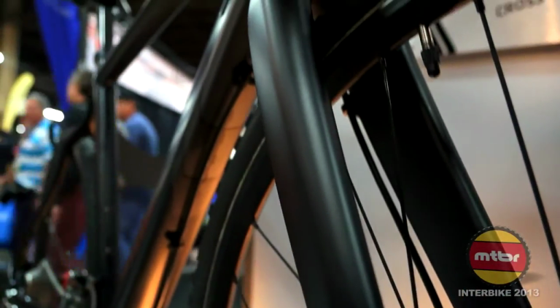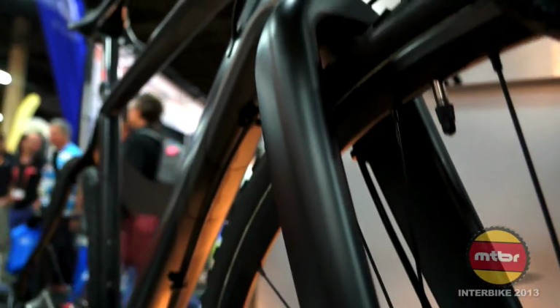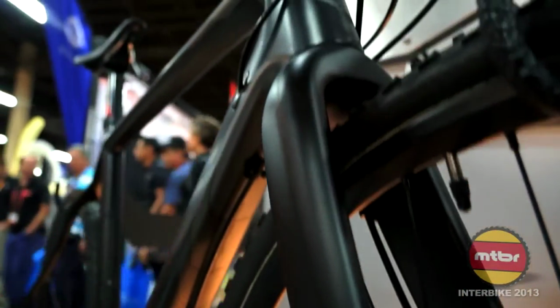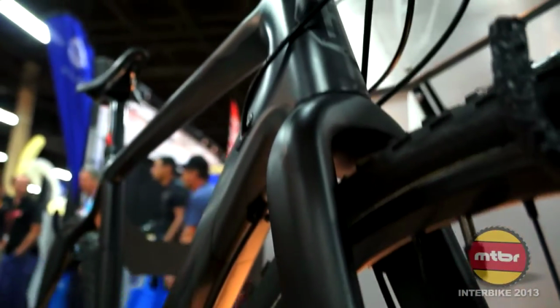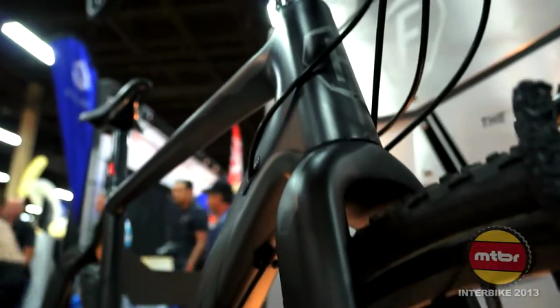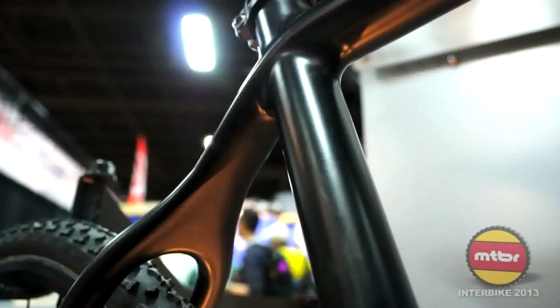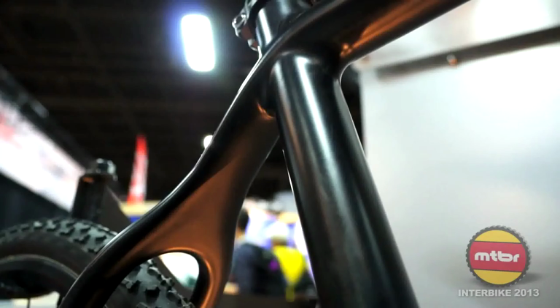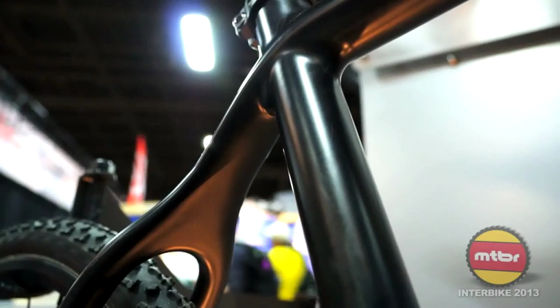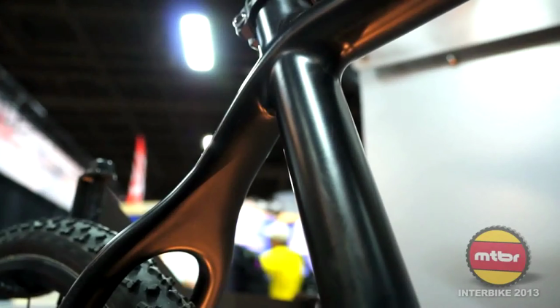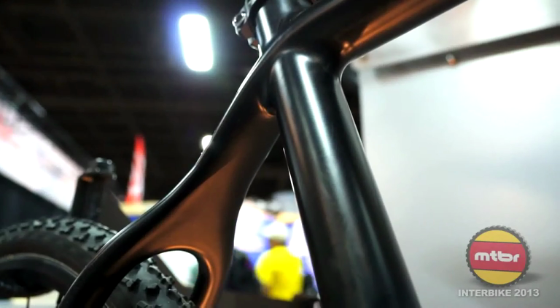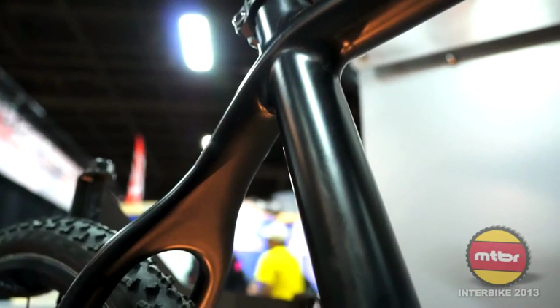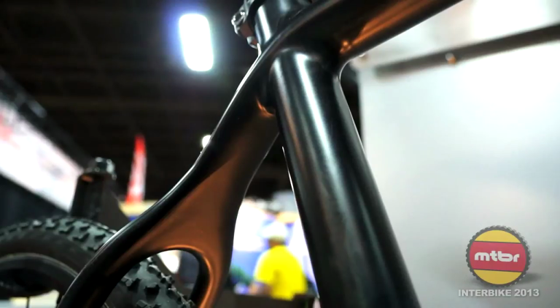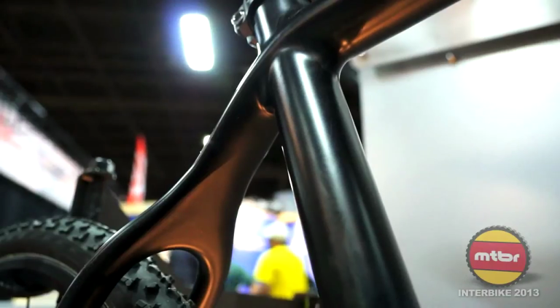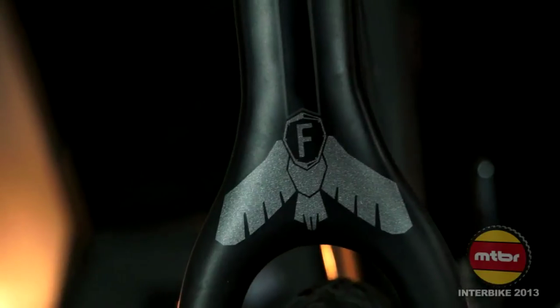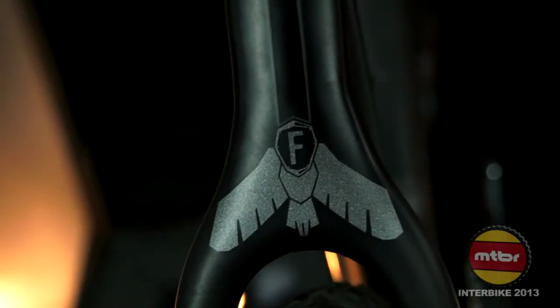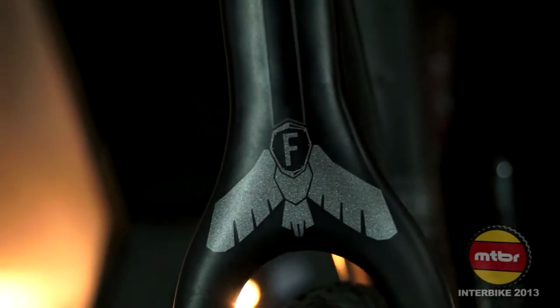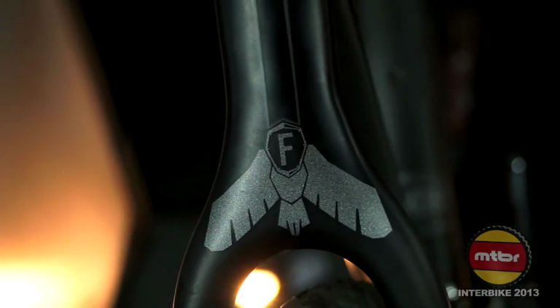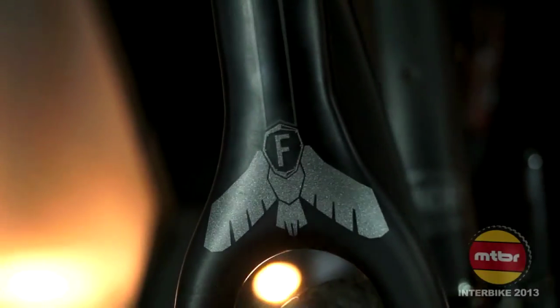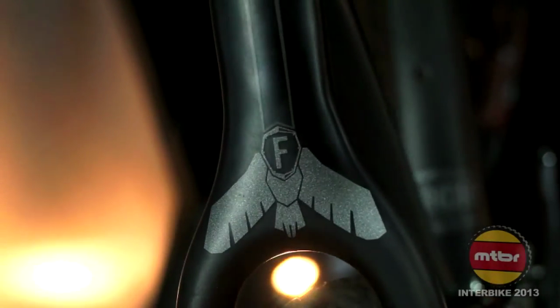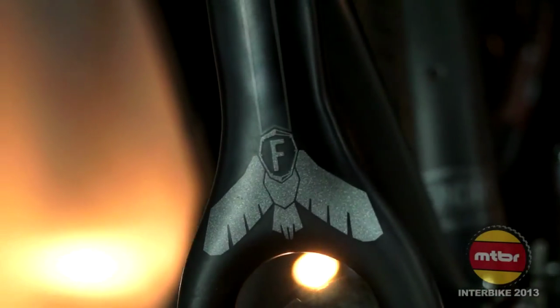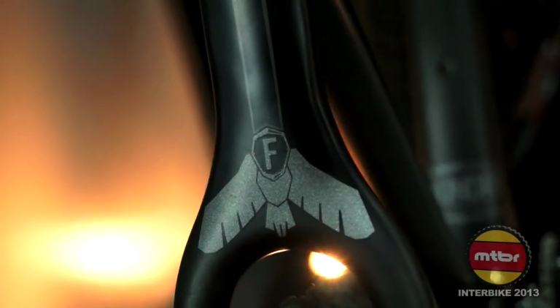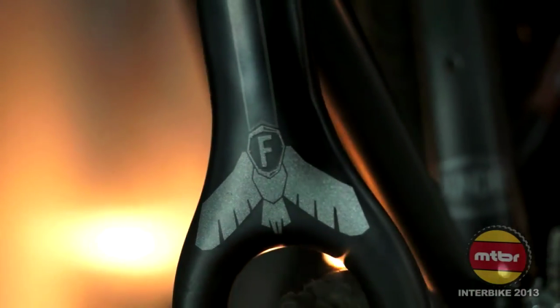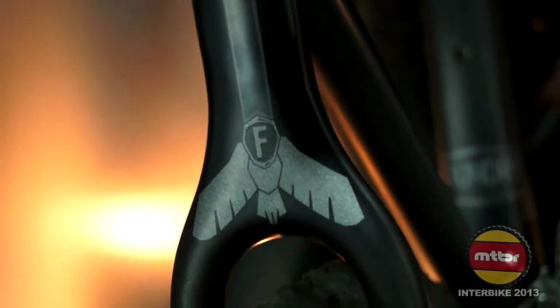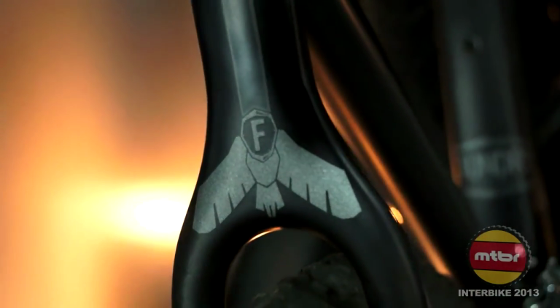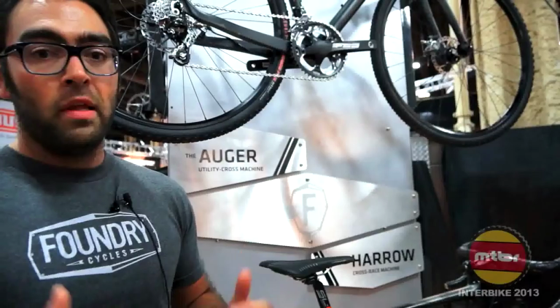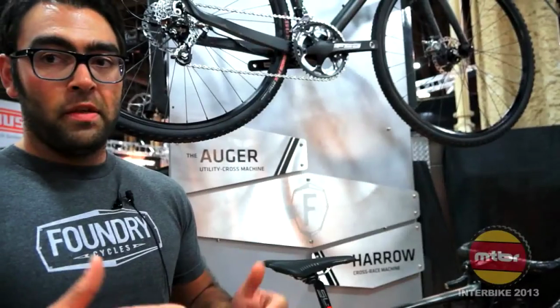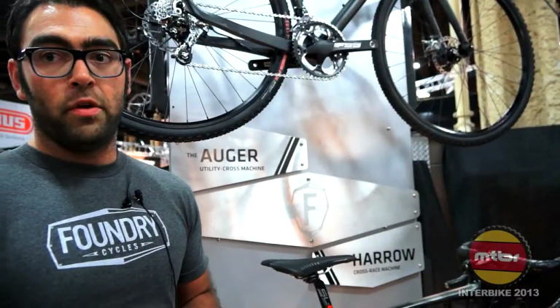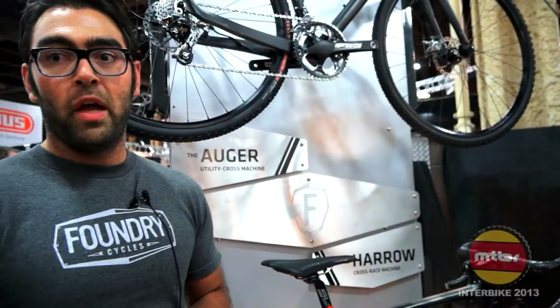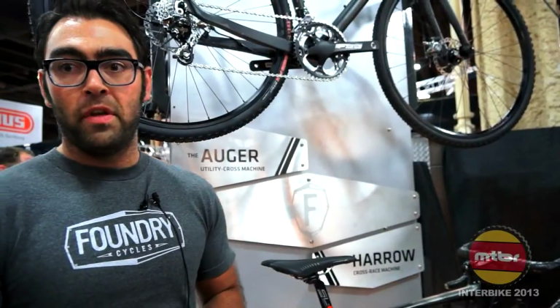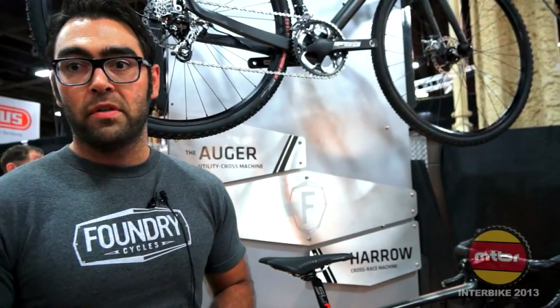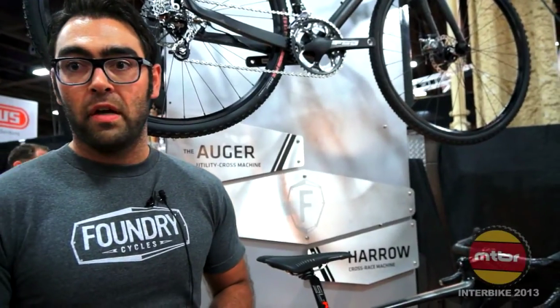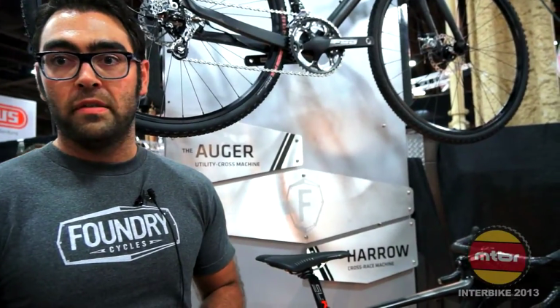This thing is made to go fast, dive into the corners, take out the climbs, accelerate out of corners — you name it. This is your bike for this year's cross season.